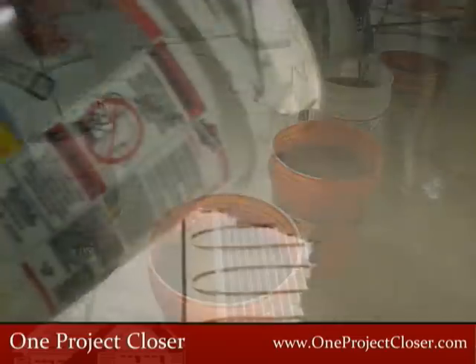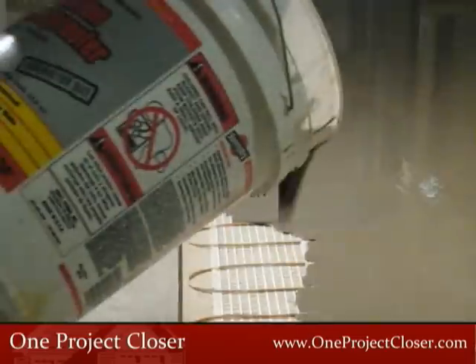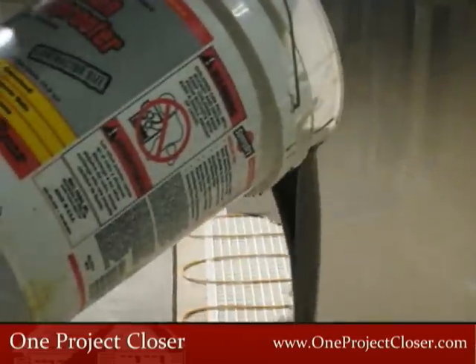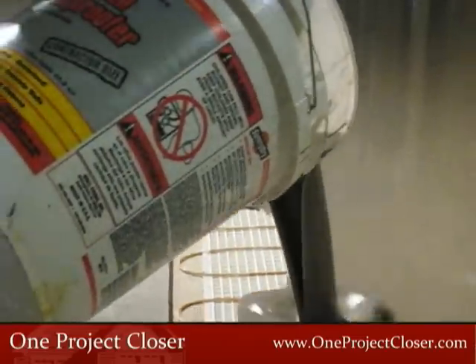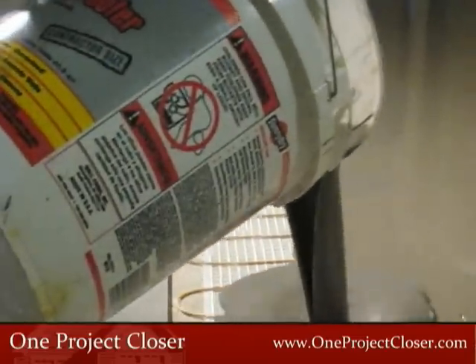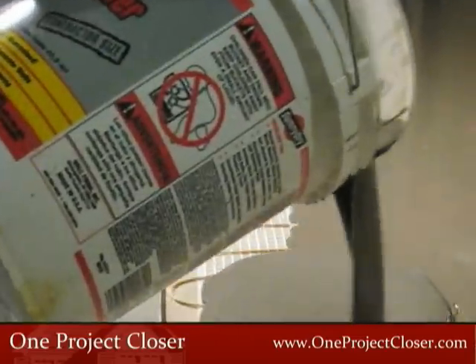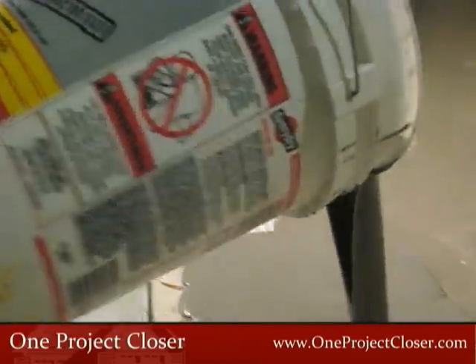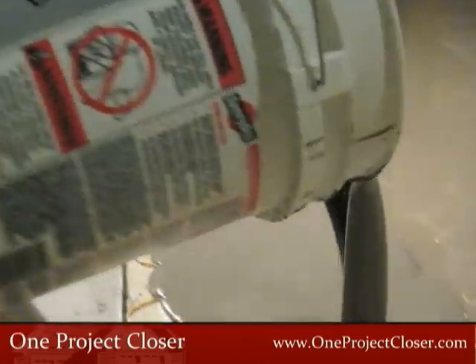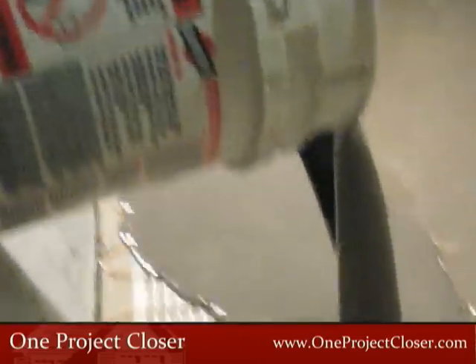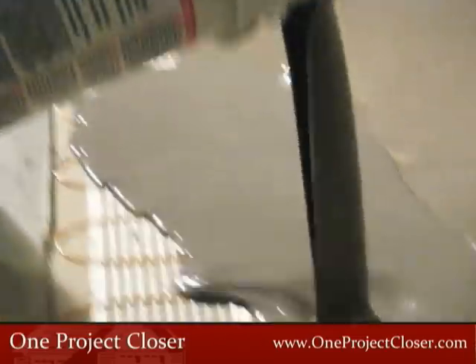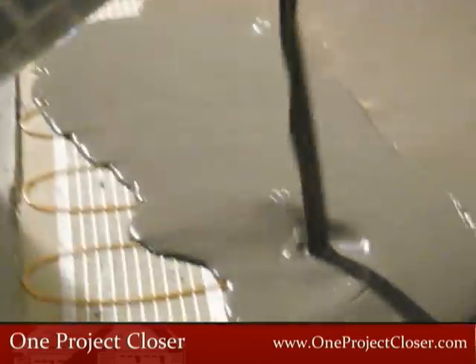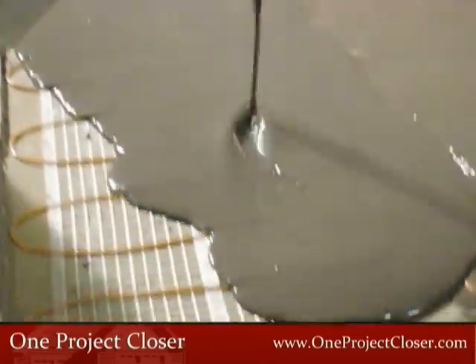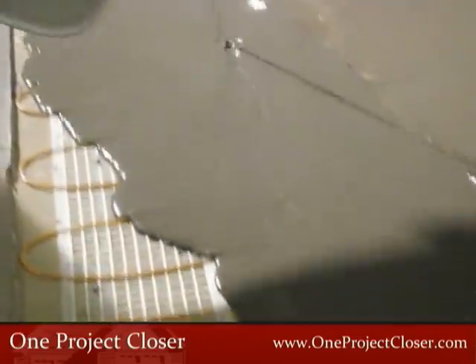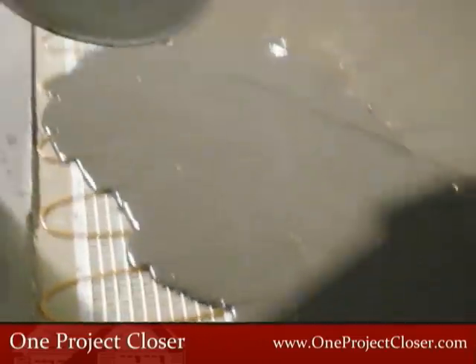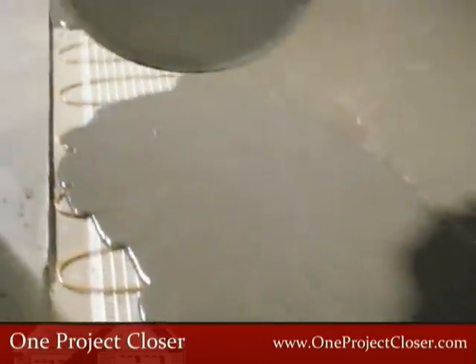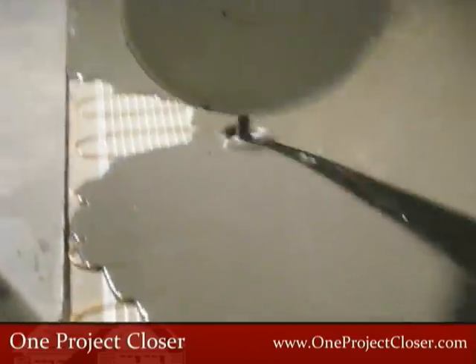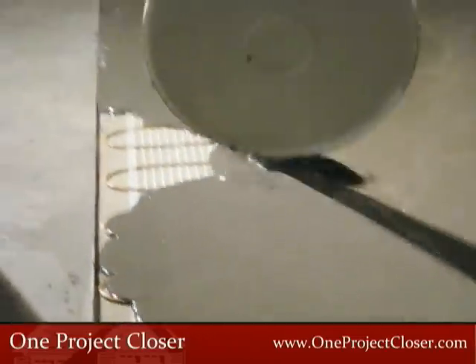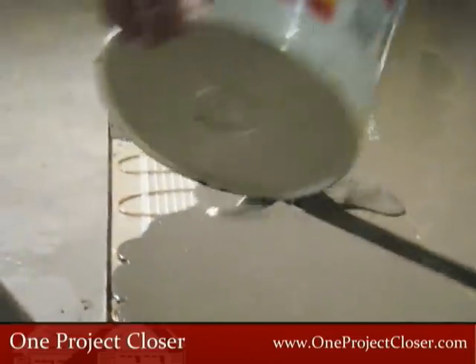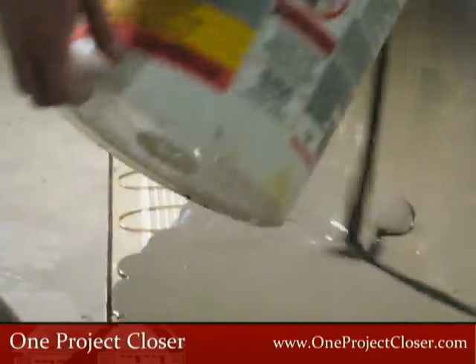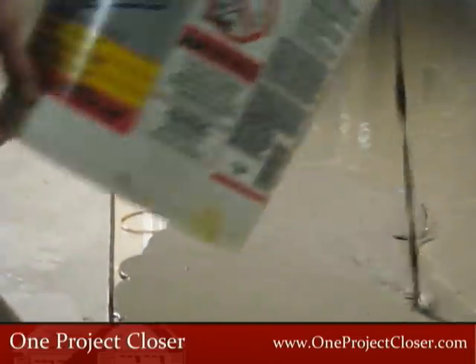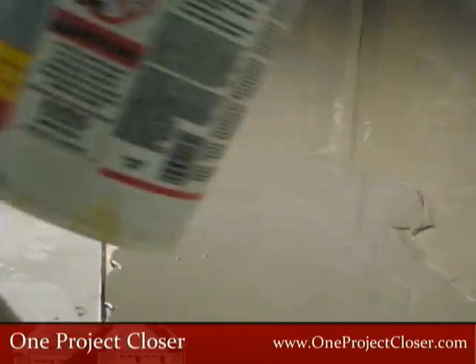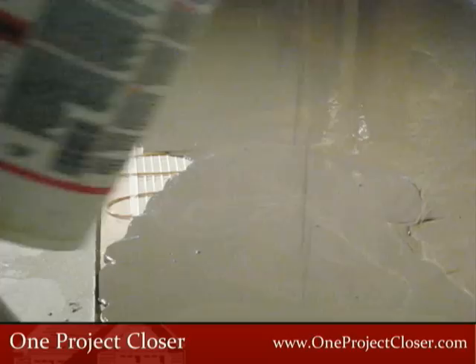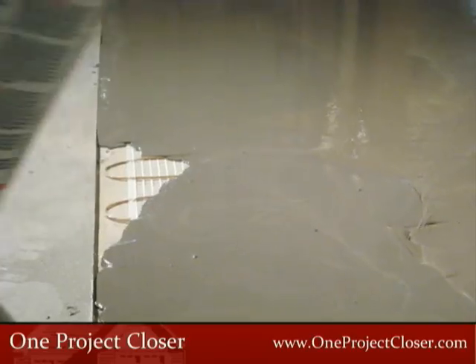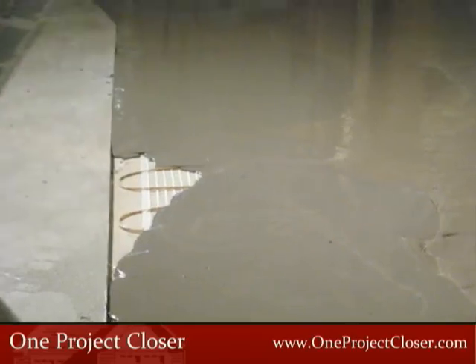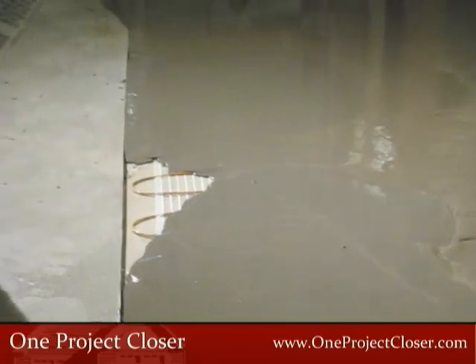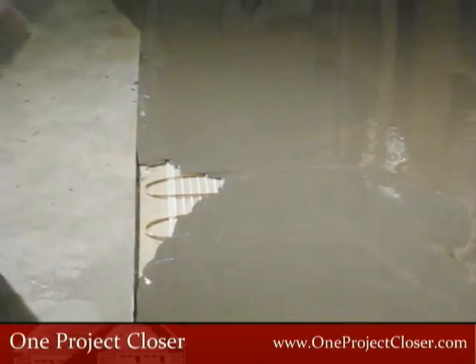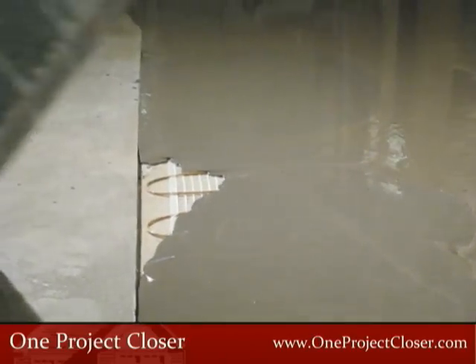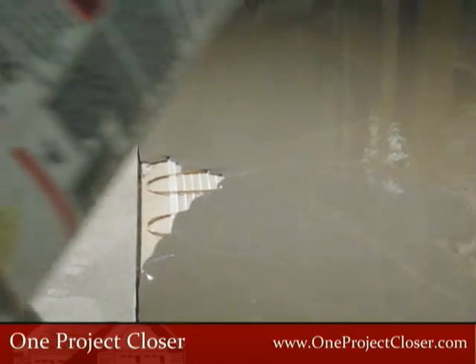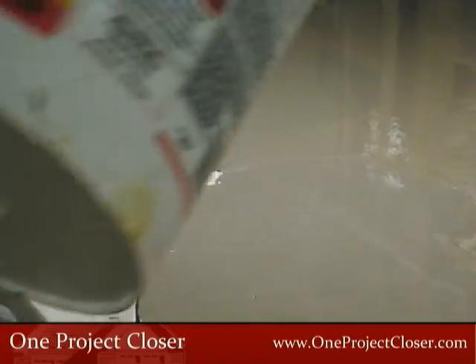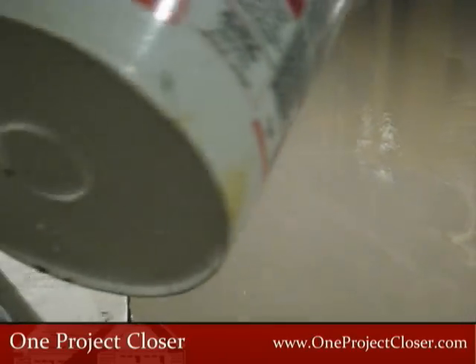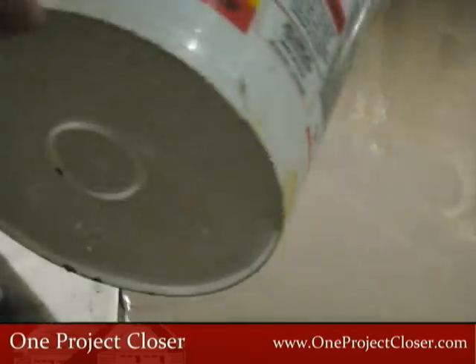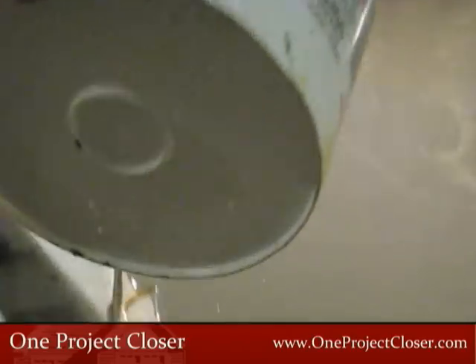When you're done mixing, pour the self-leveling mortar onto the floor. If you've done the job right, it will quickly spread out and begin to find its own level.